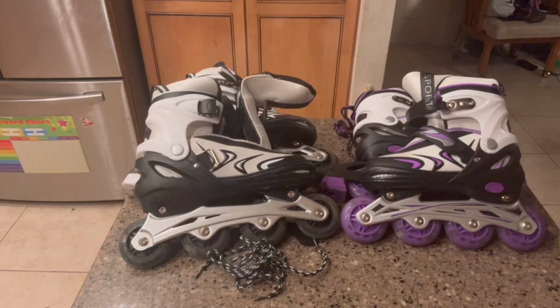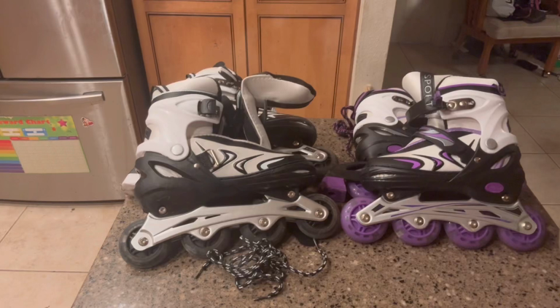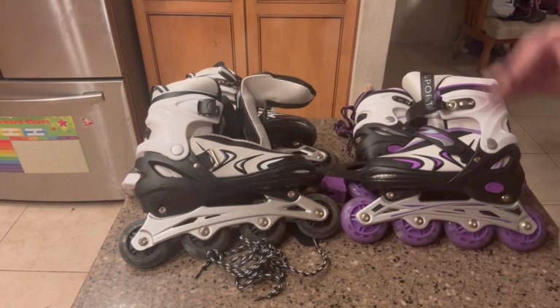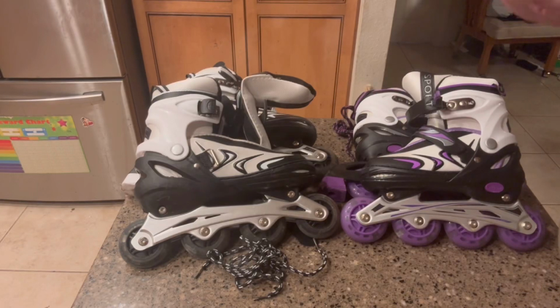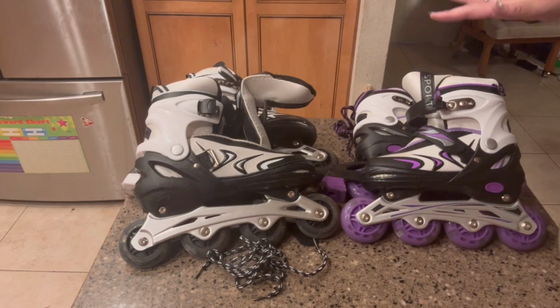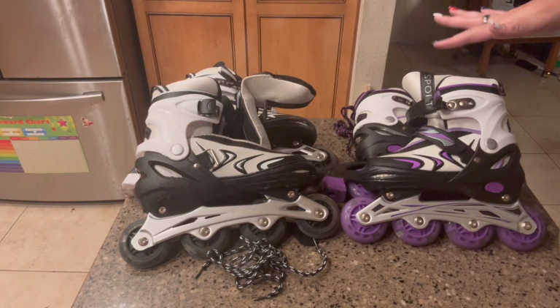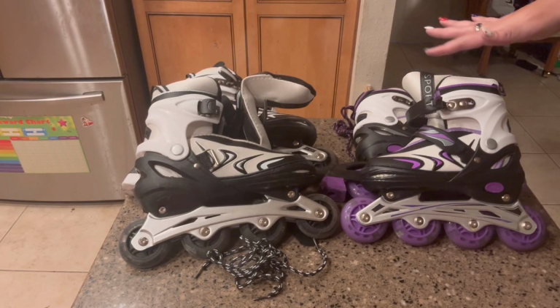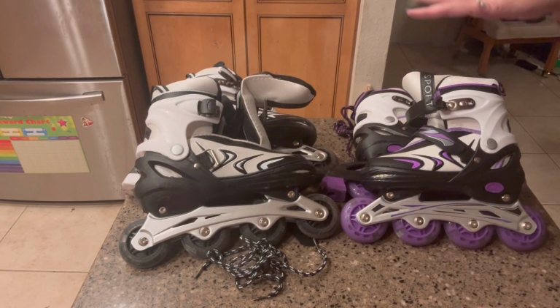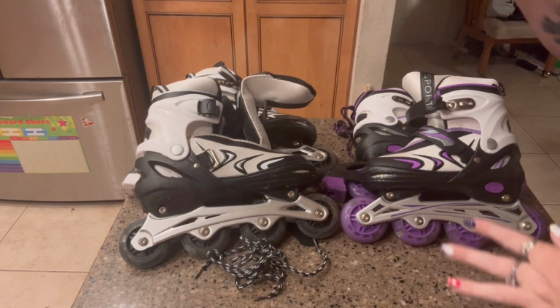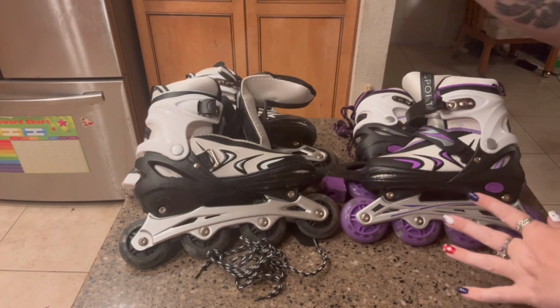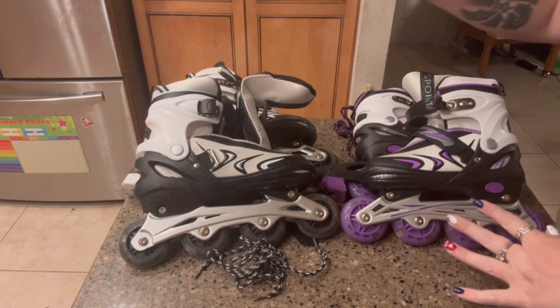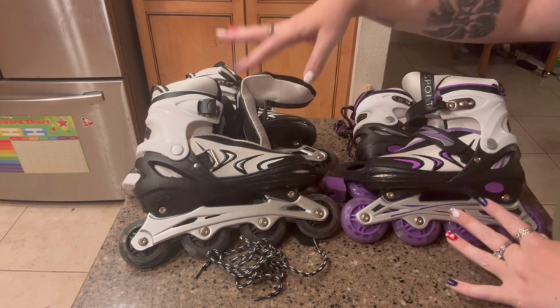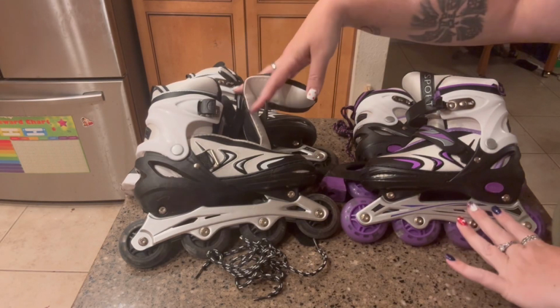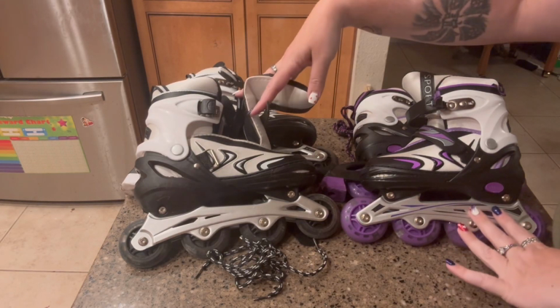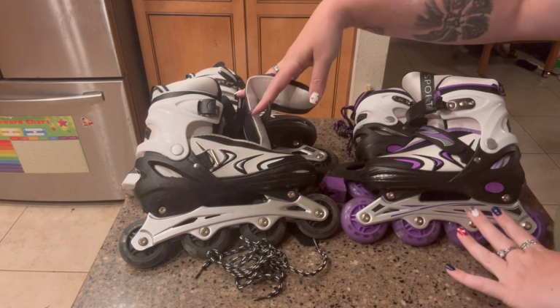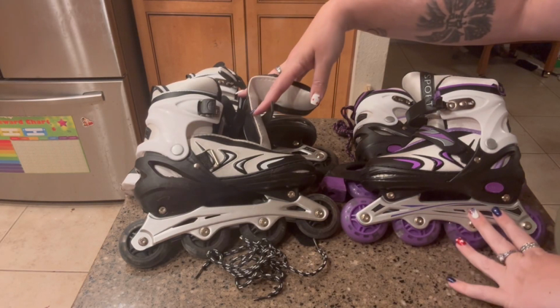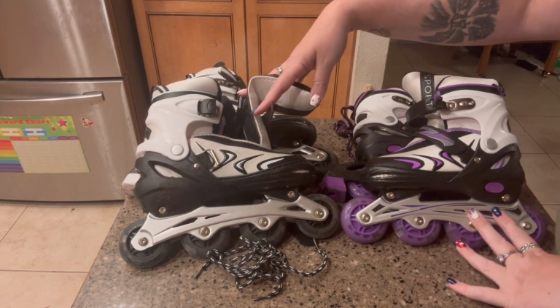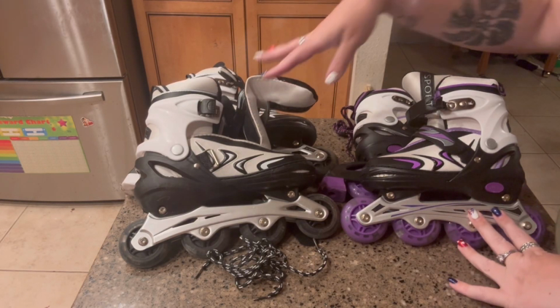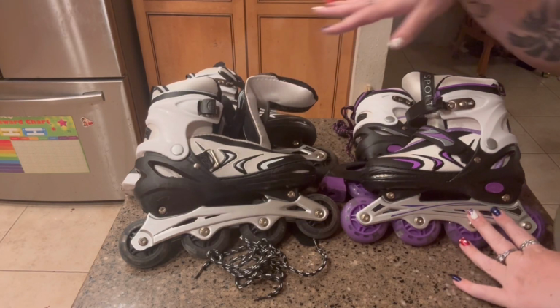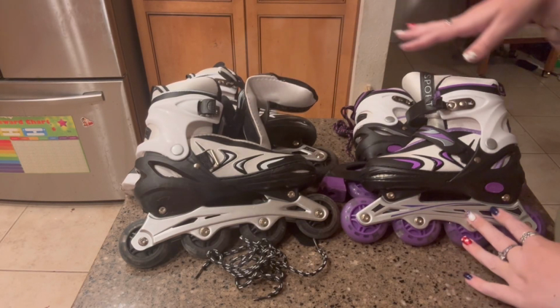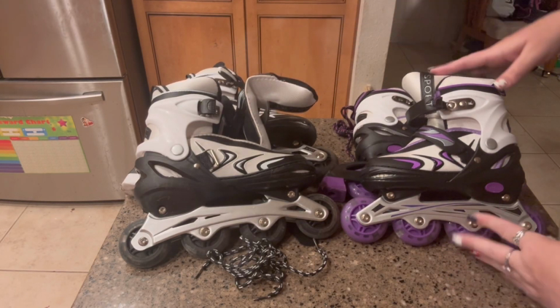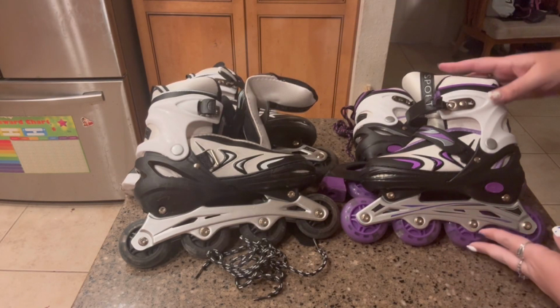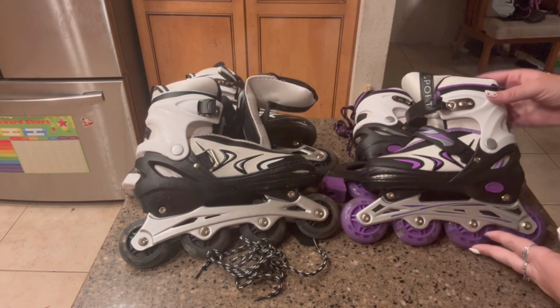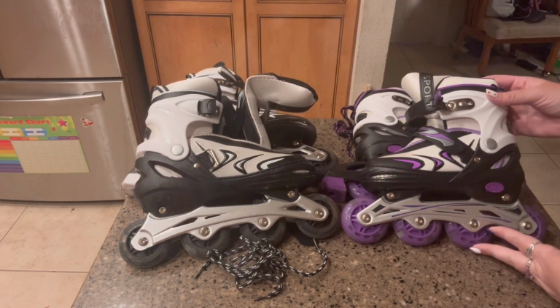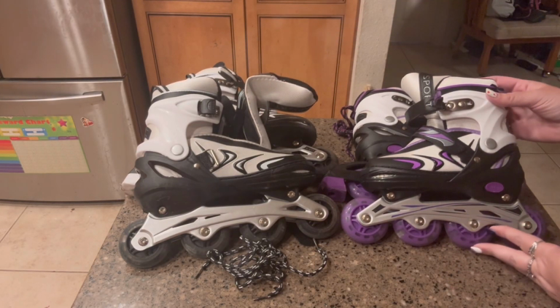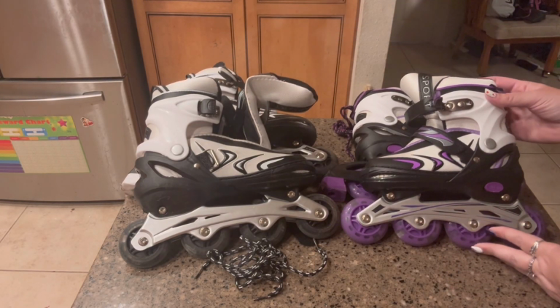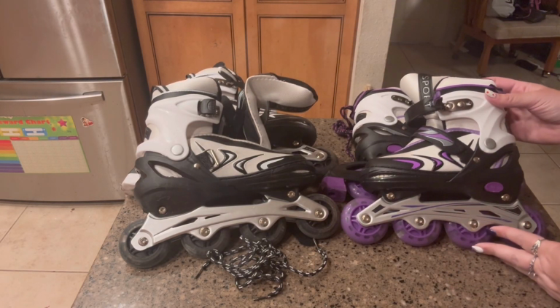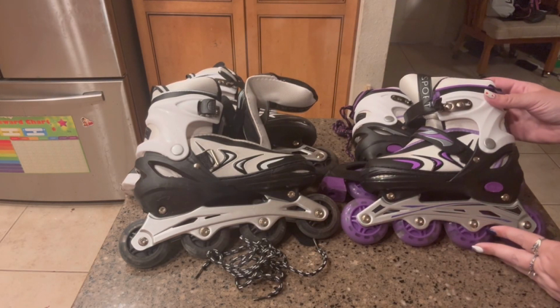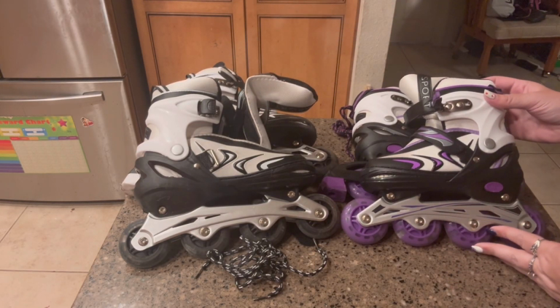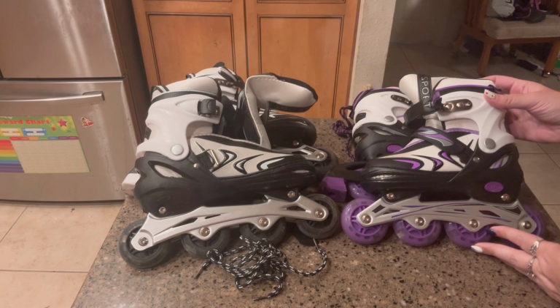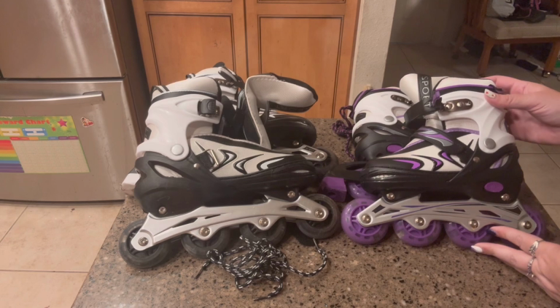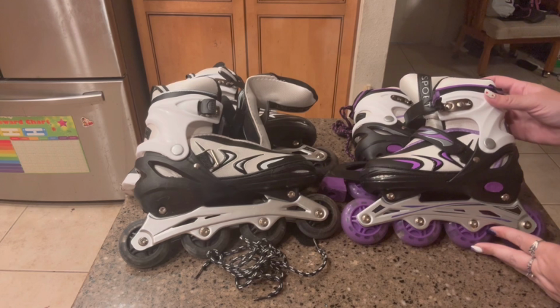Hi, my name is Crystal and my daughters received these inline skates in exchange for an honest review.